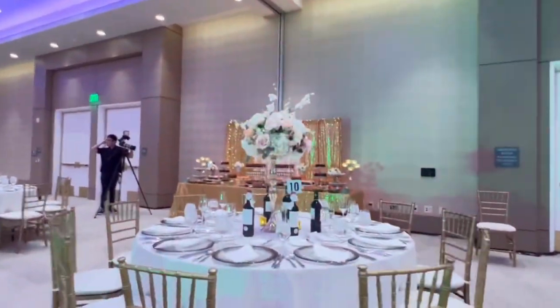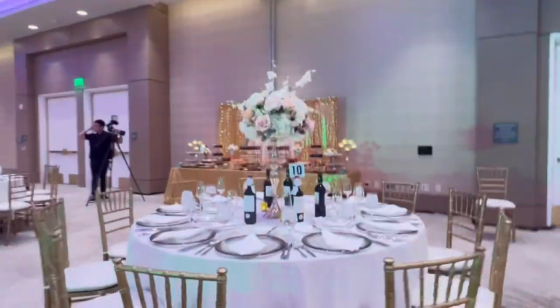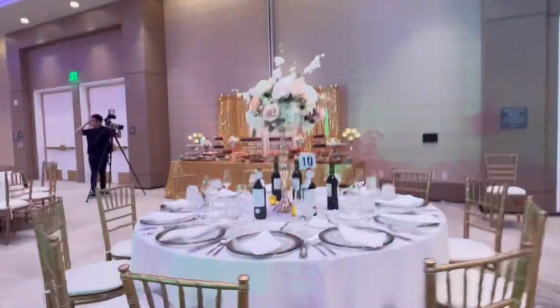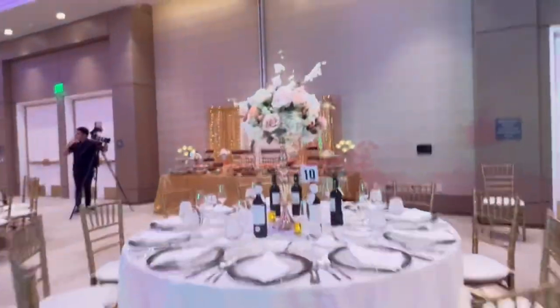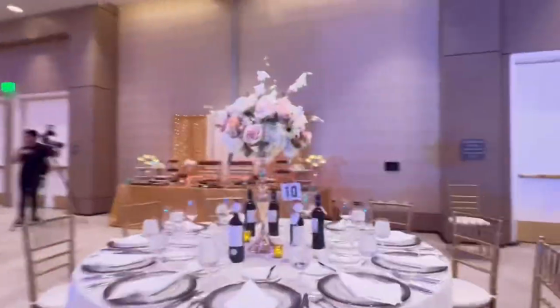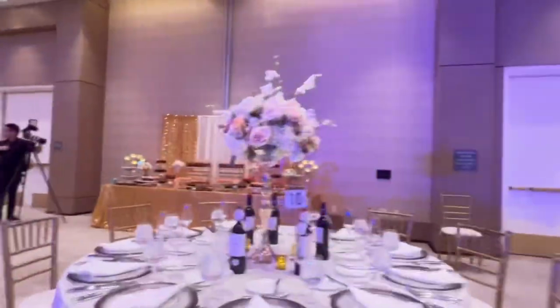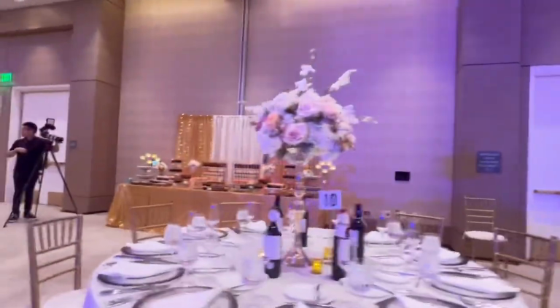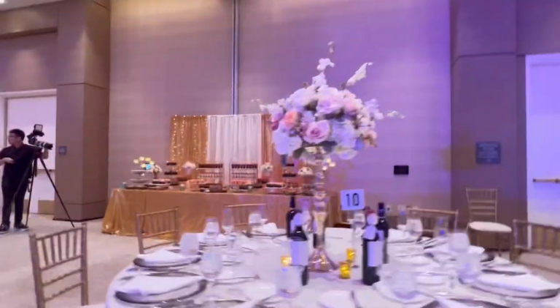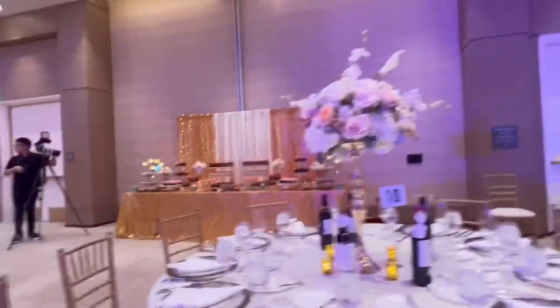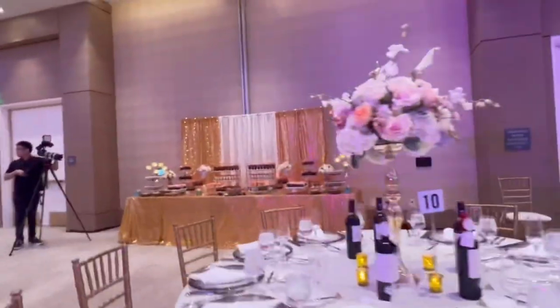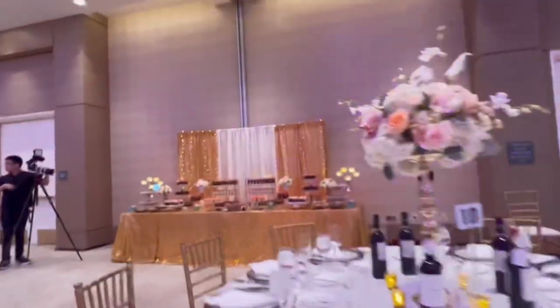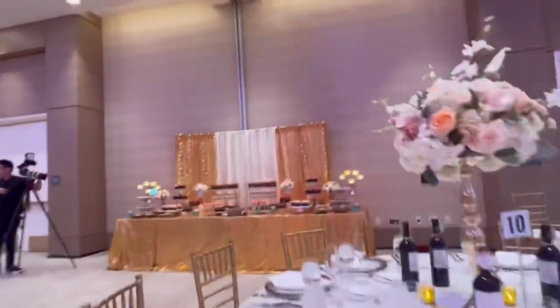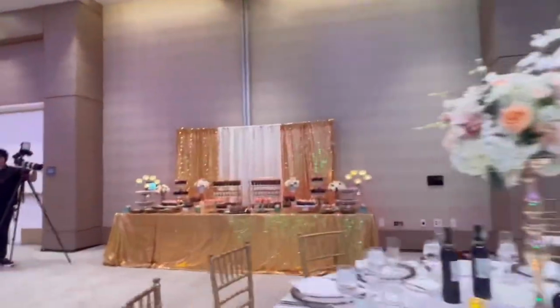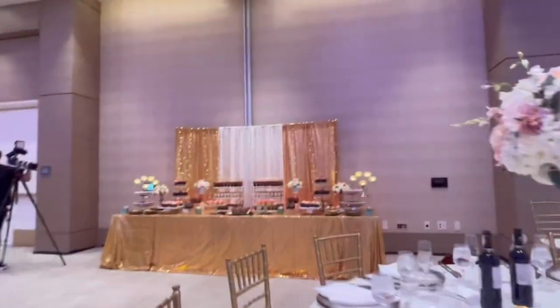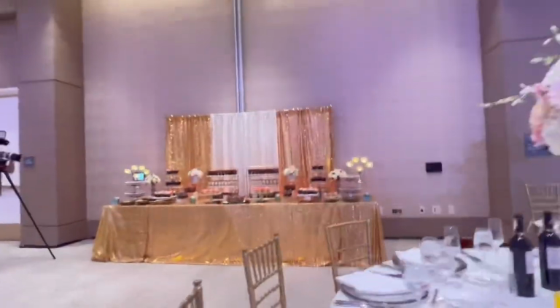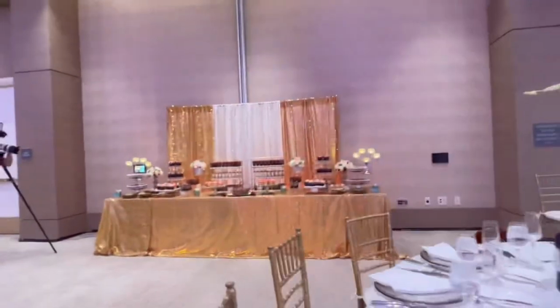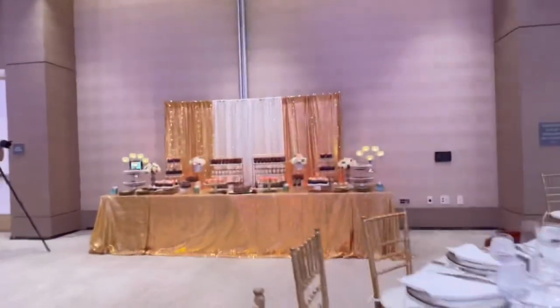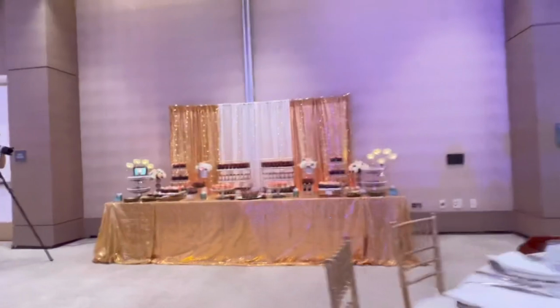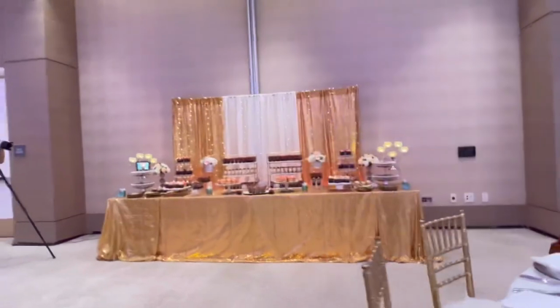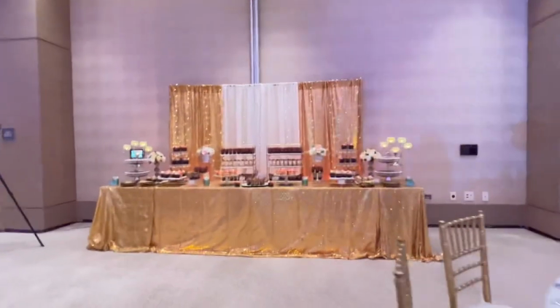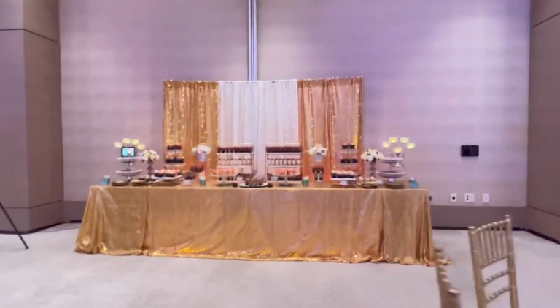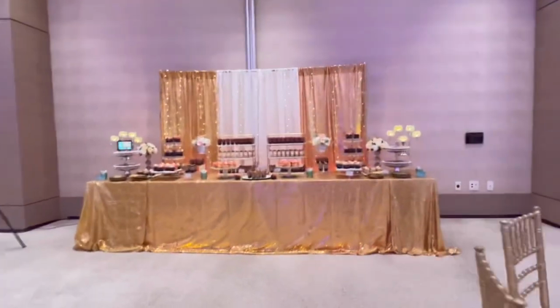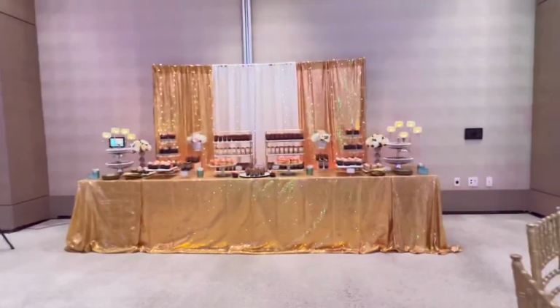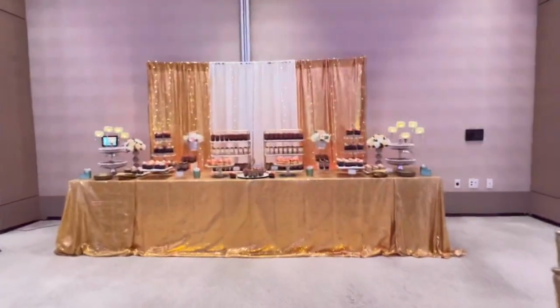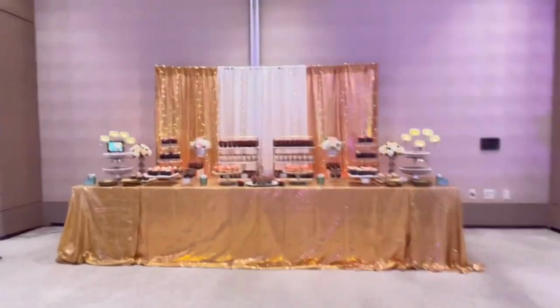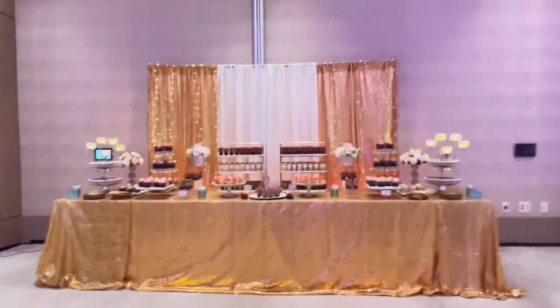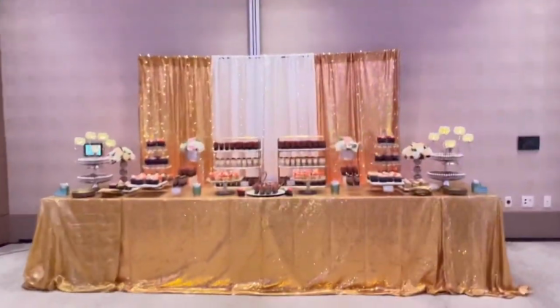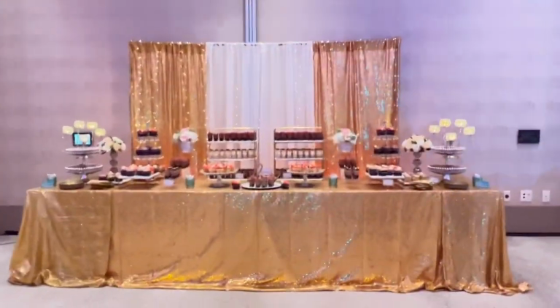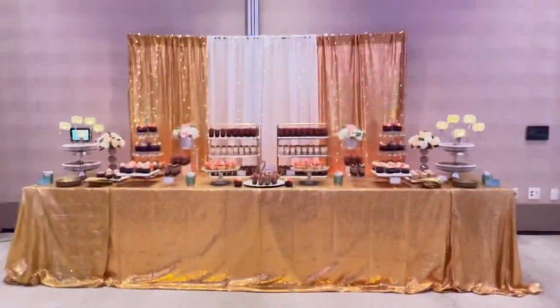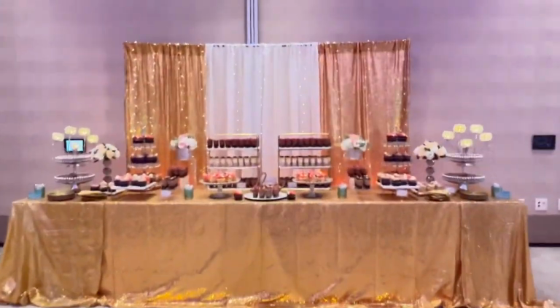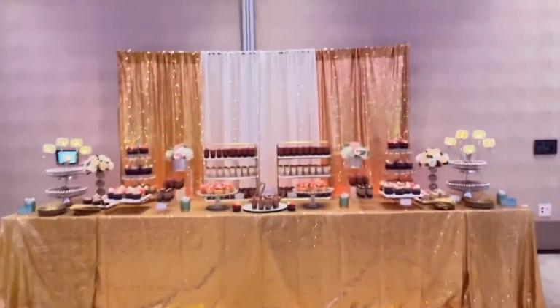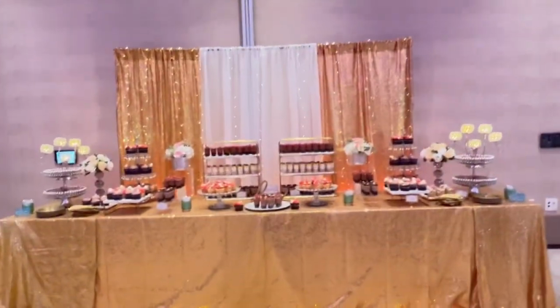And of course, we're going to end it up here at our dessert bar.